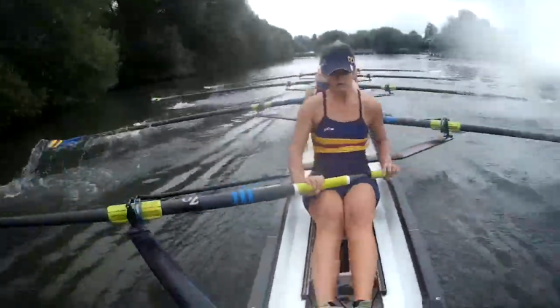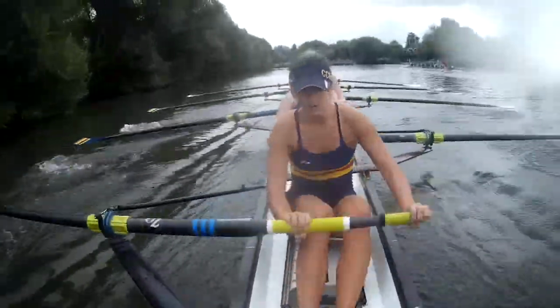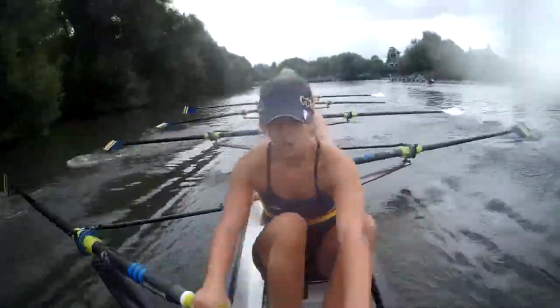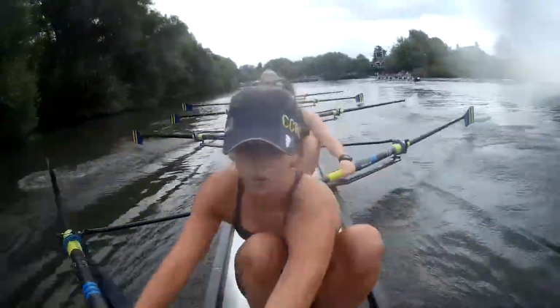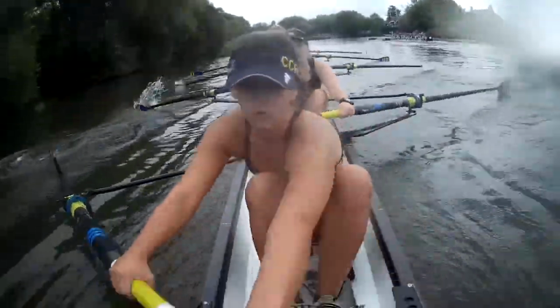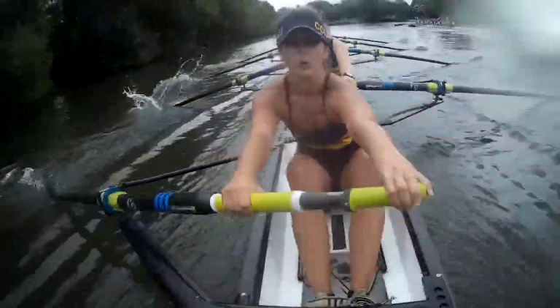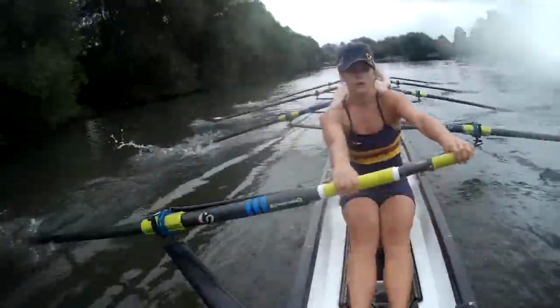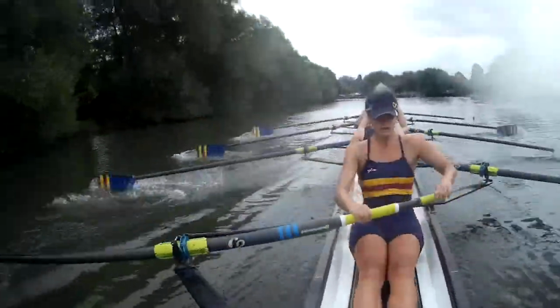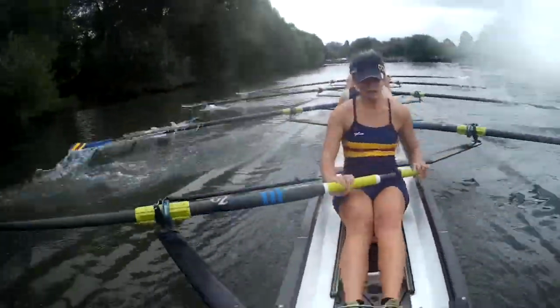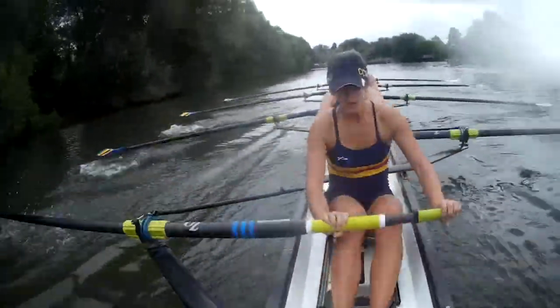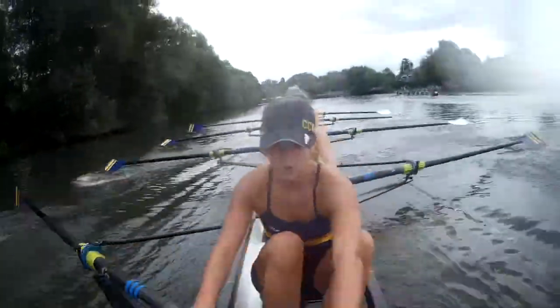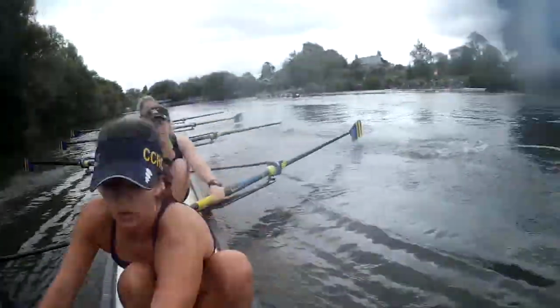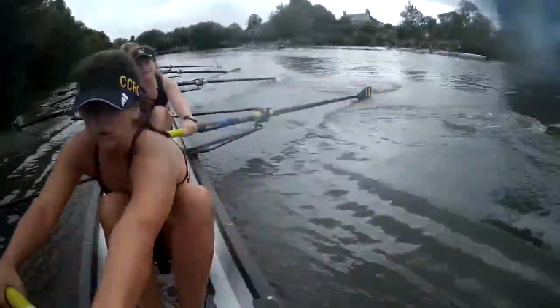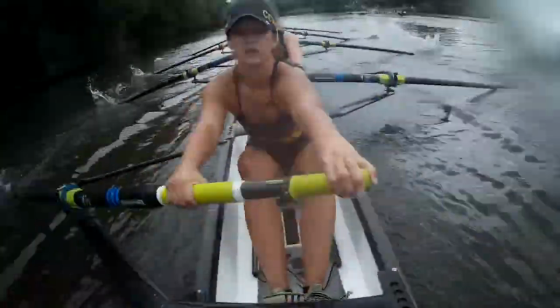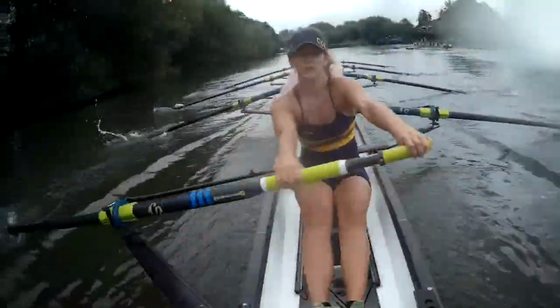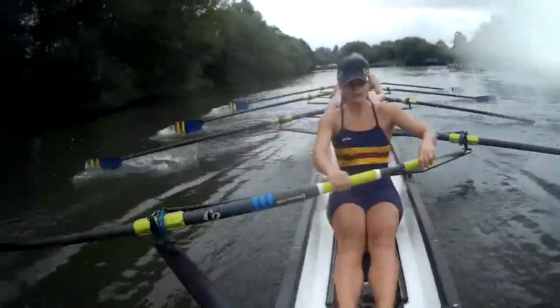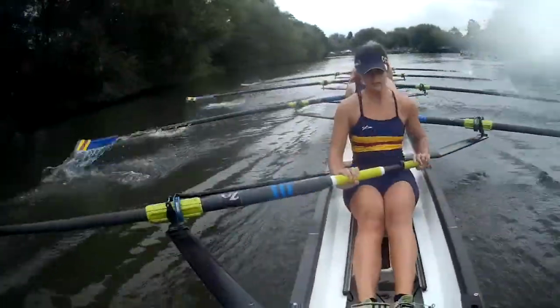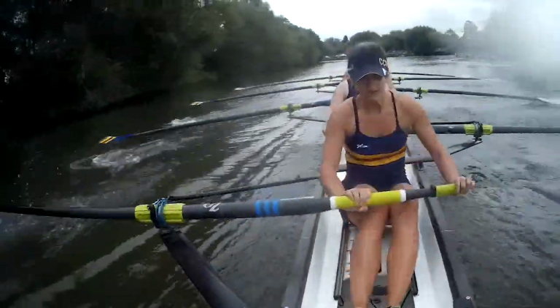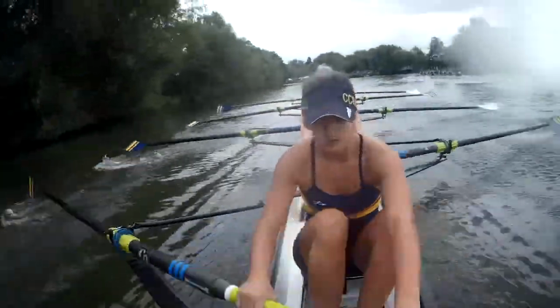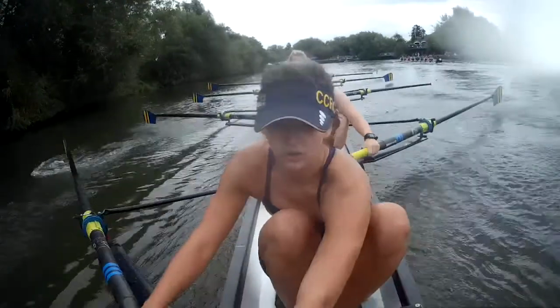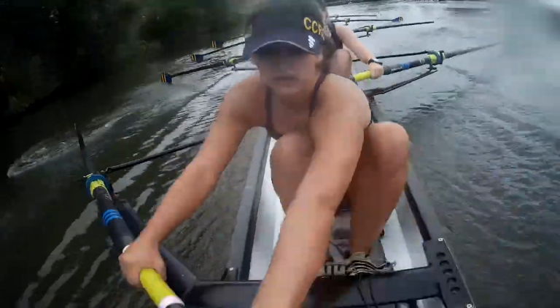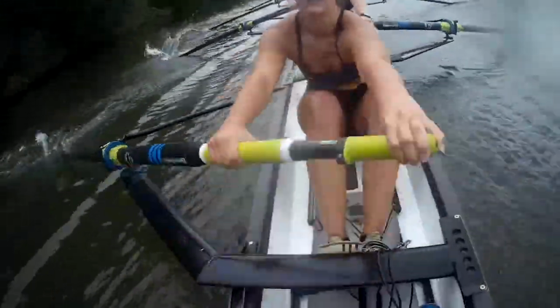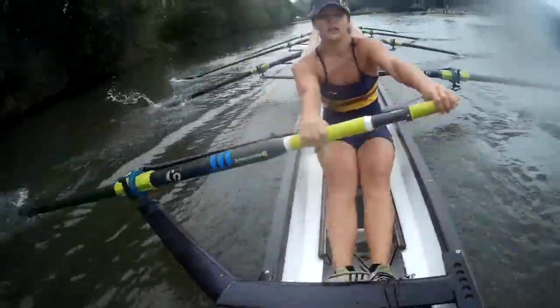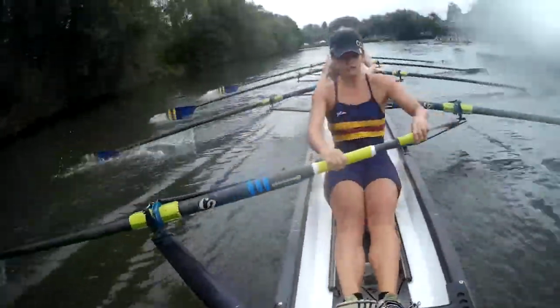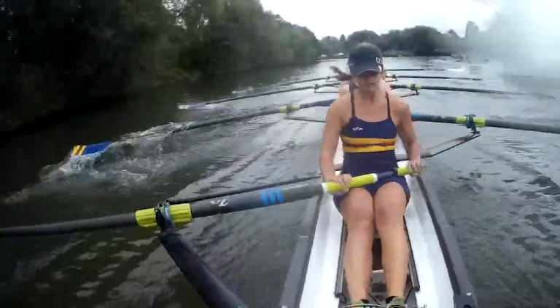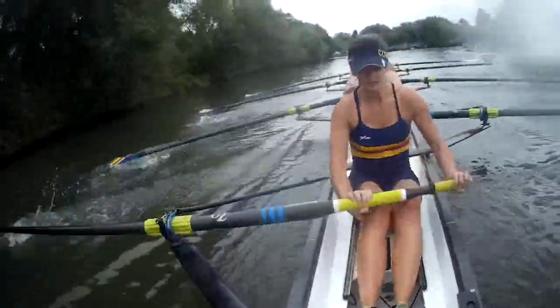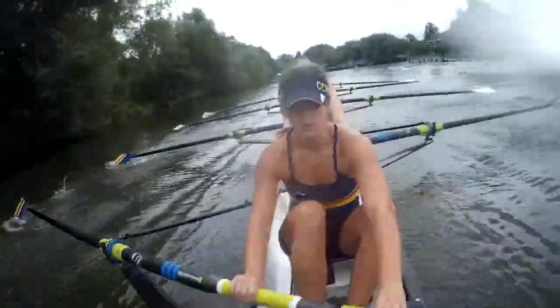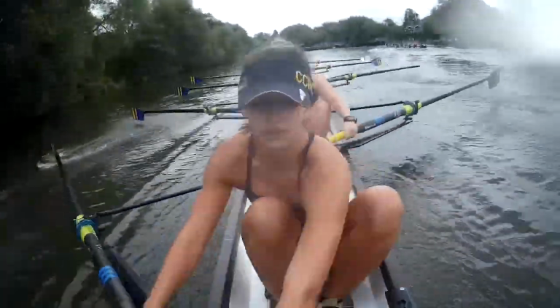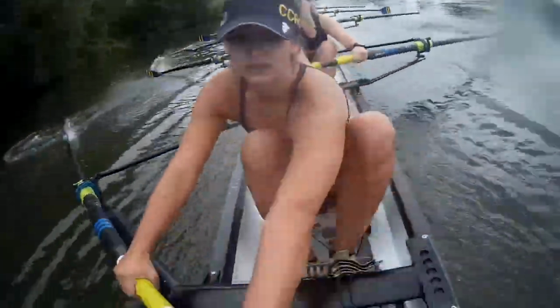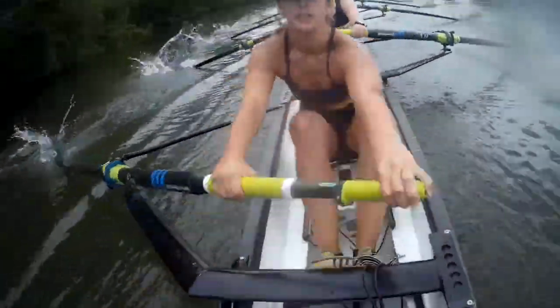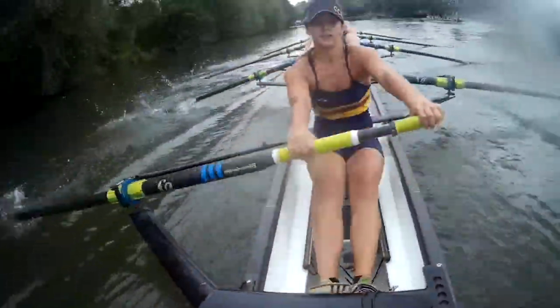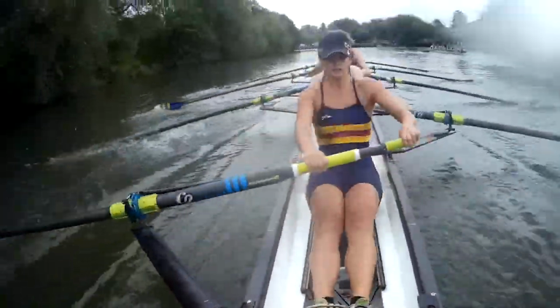Long. Strong. Long. Strong. Long. There. Yeah. Sit up.